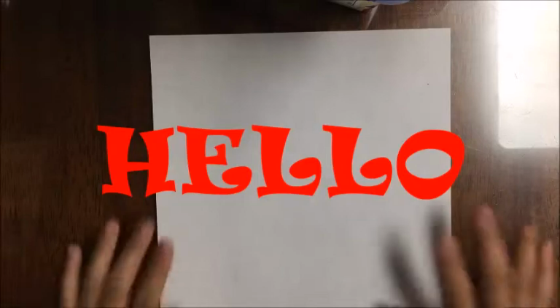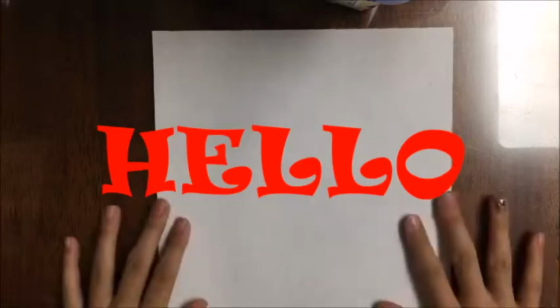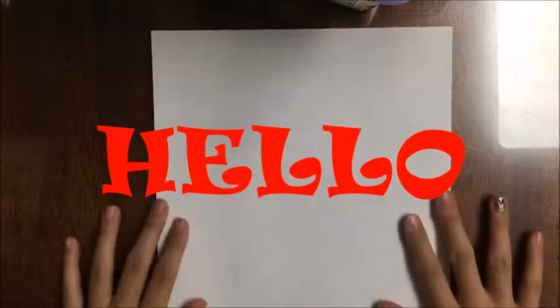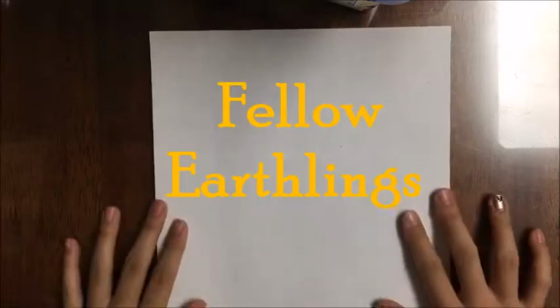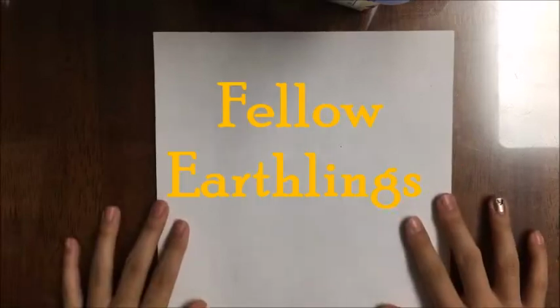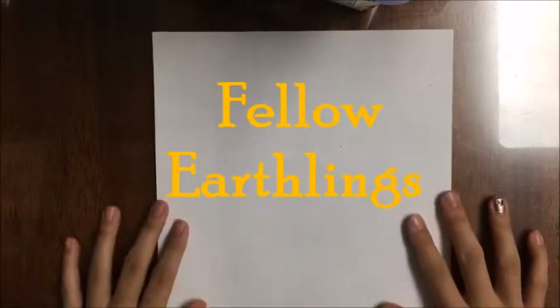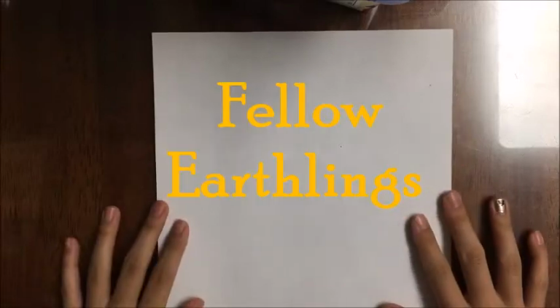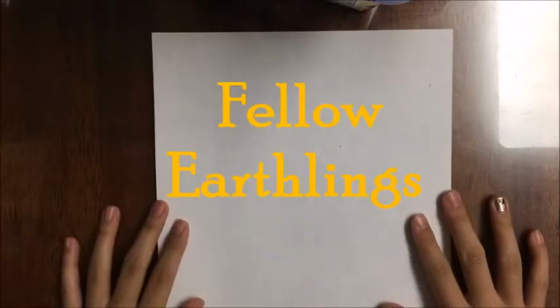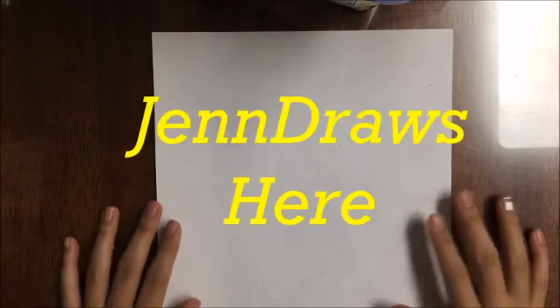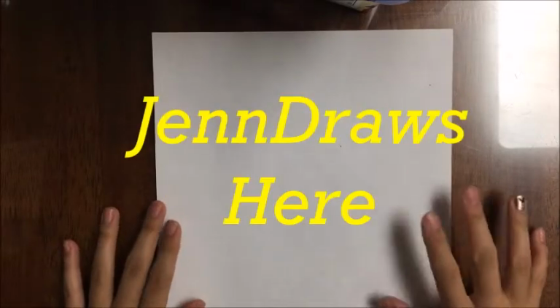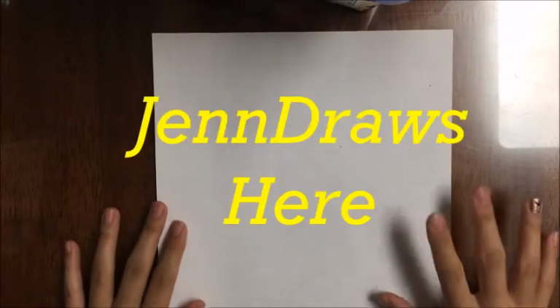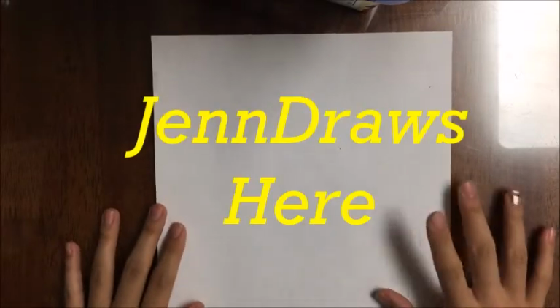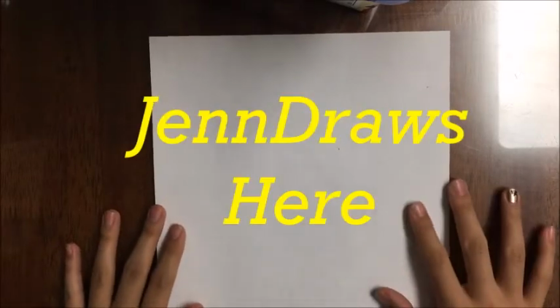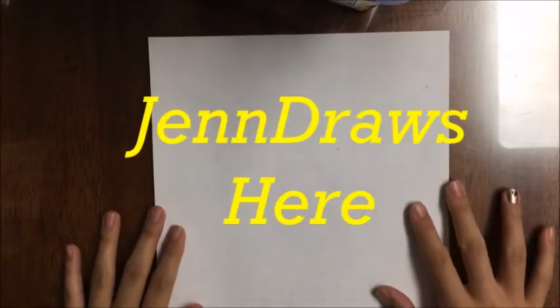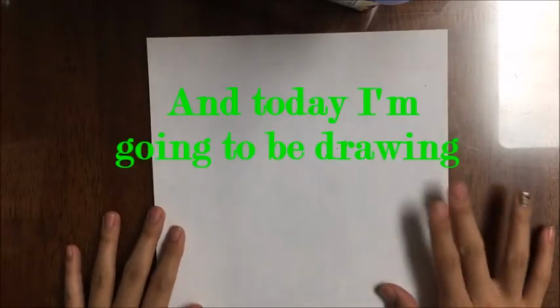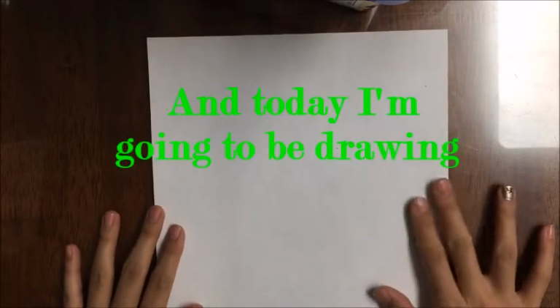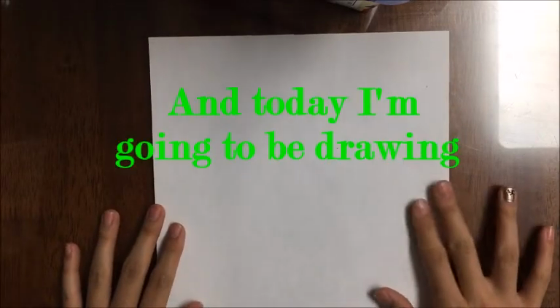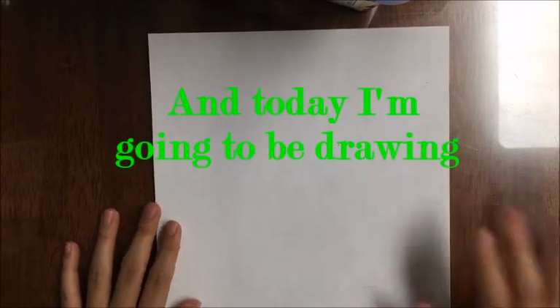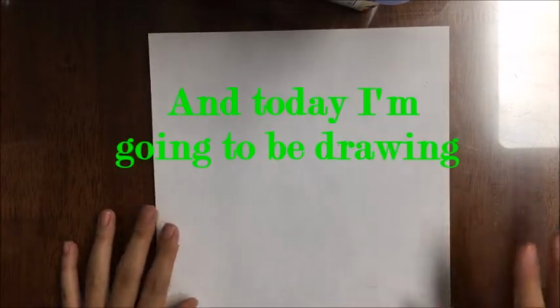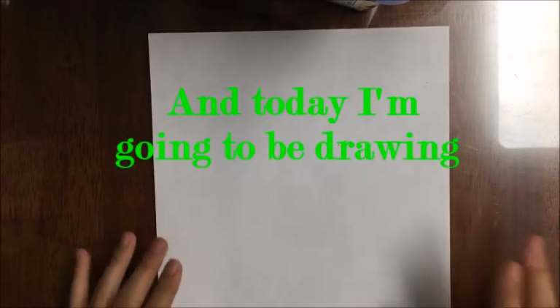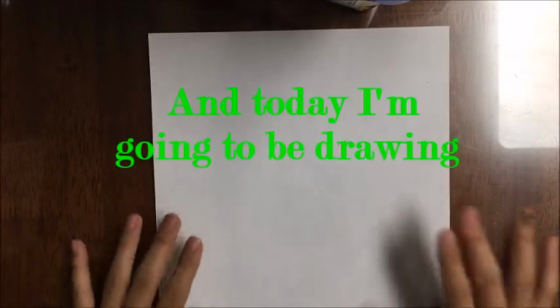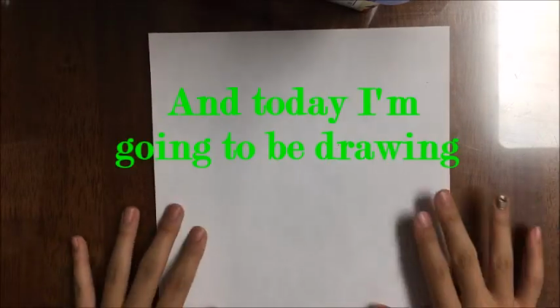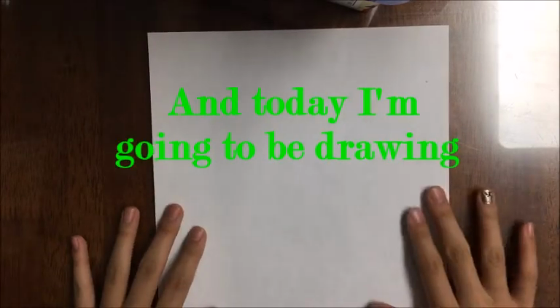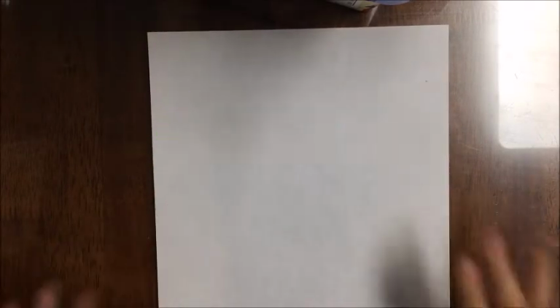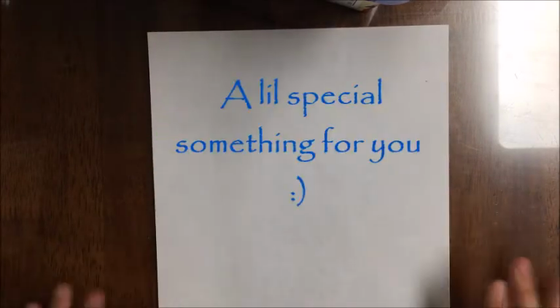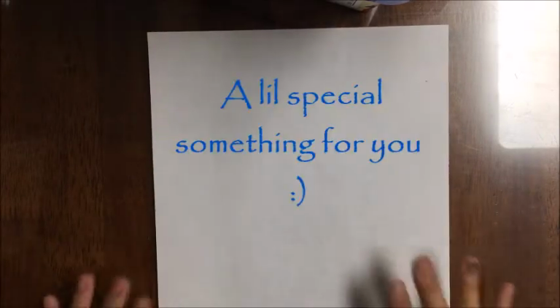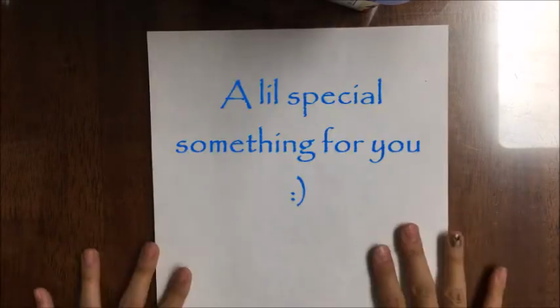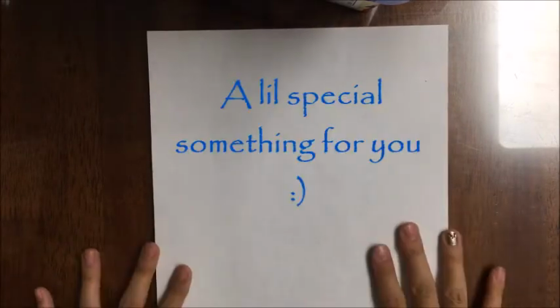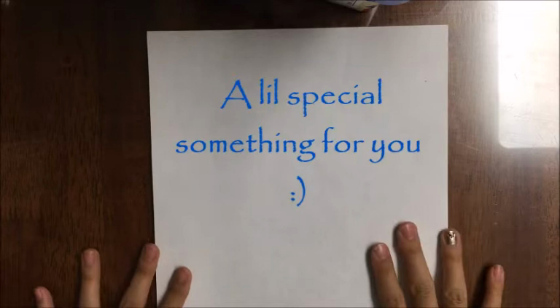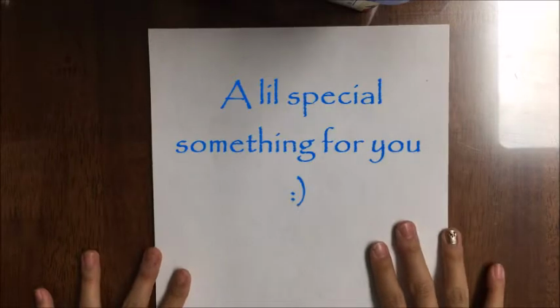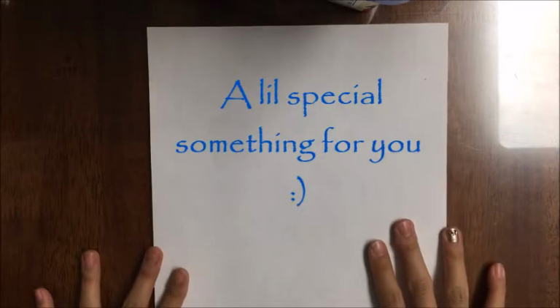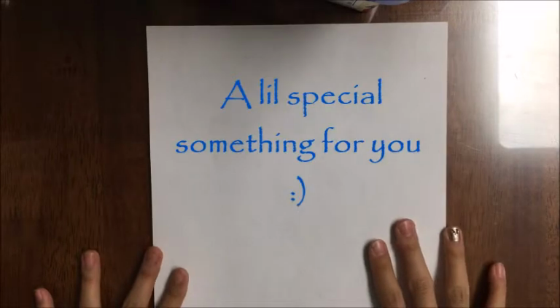Hello fellow earthlings, Jen Draws here and today I'm going to be drawing a little special something for you.